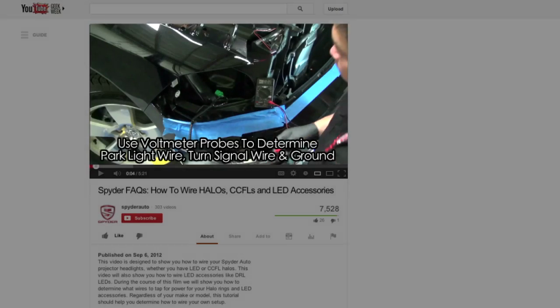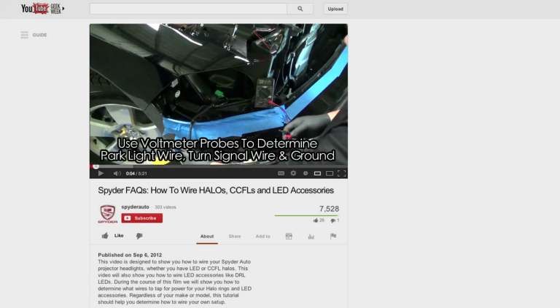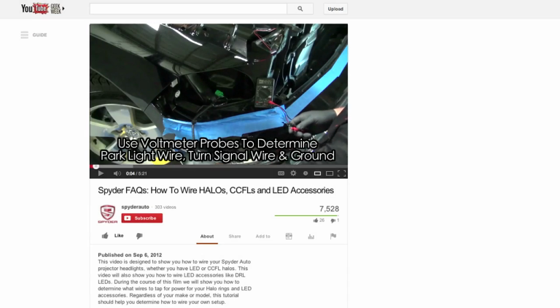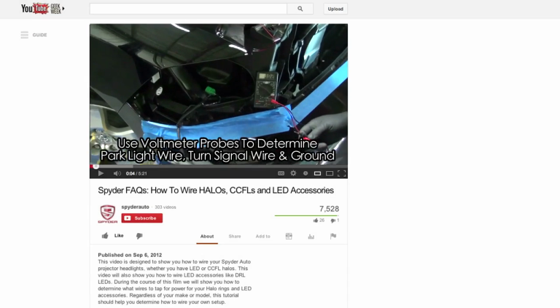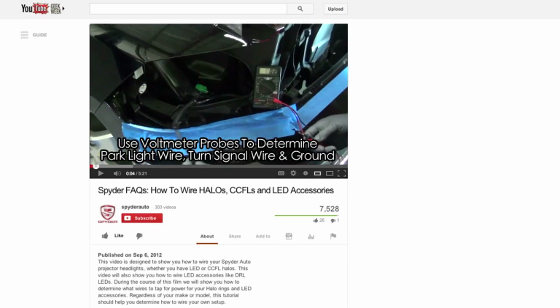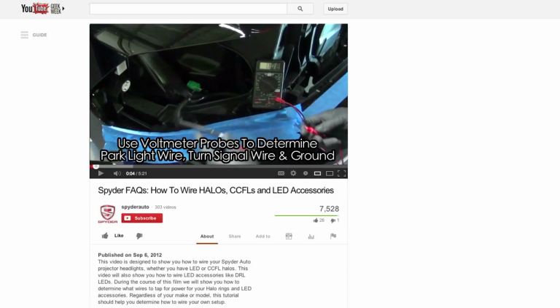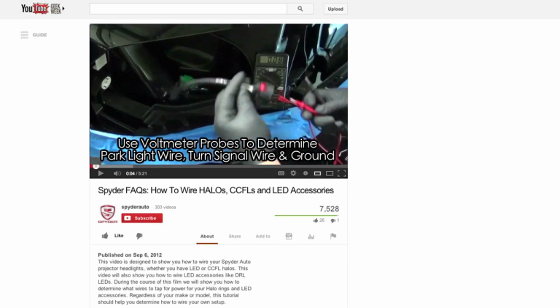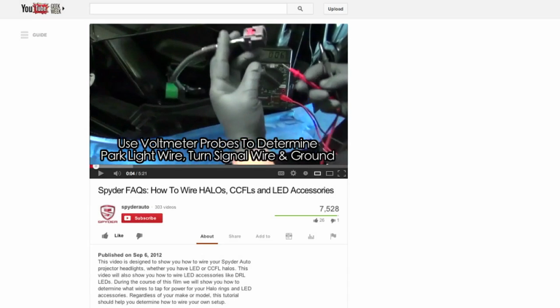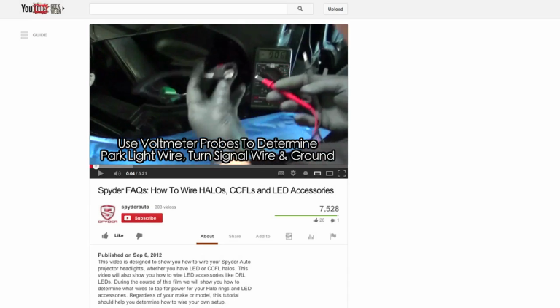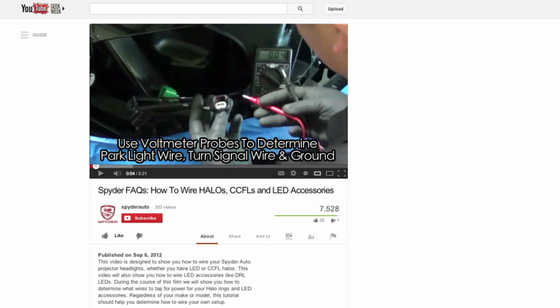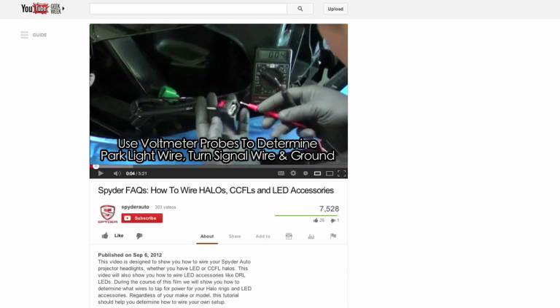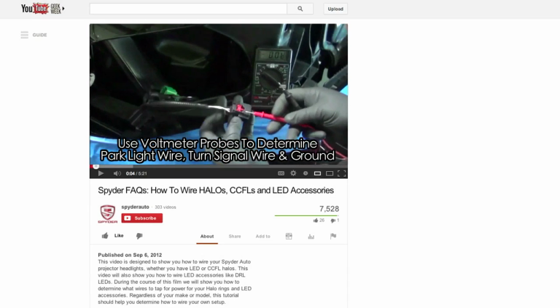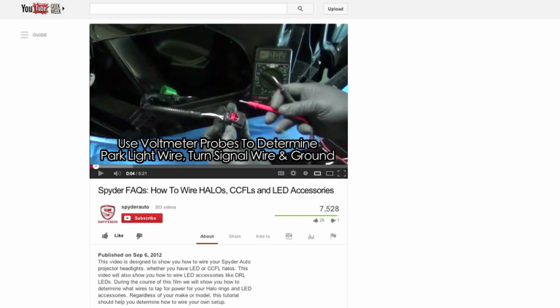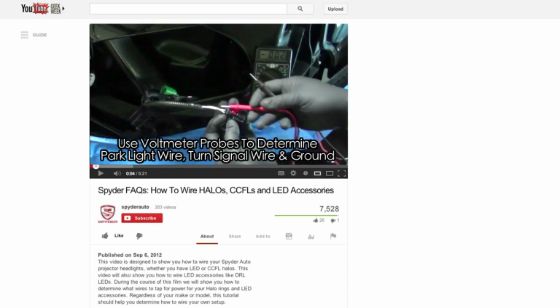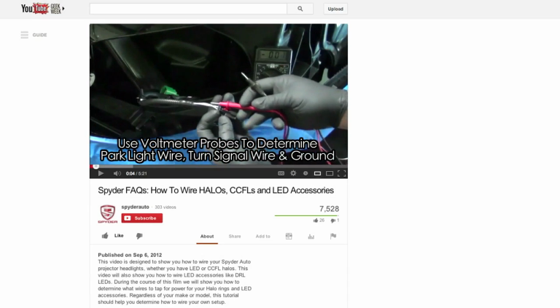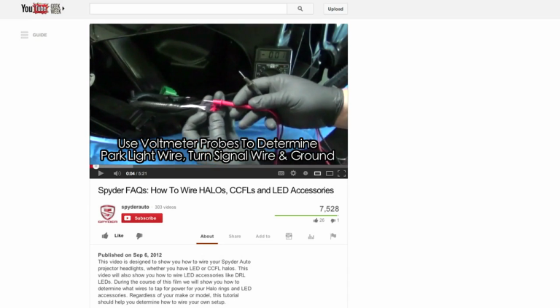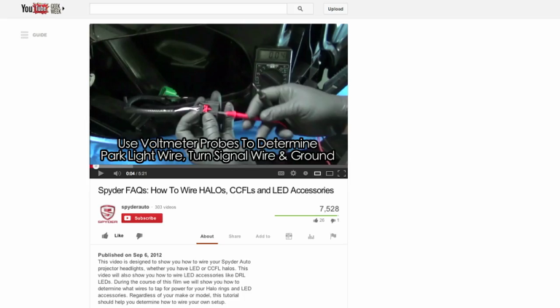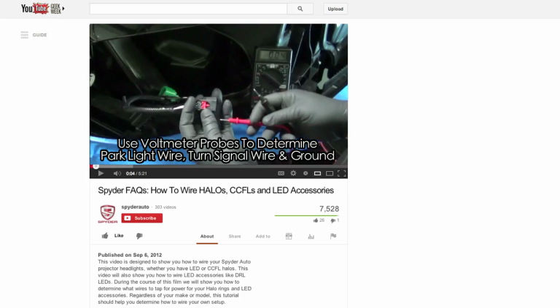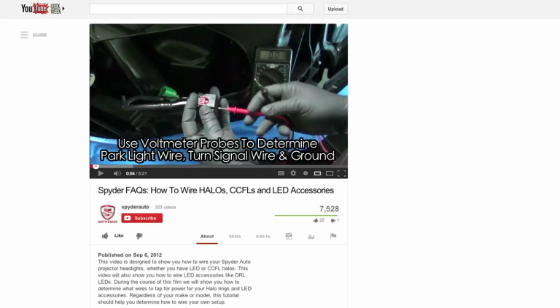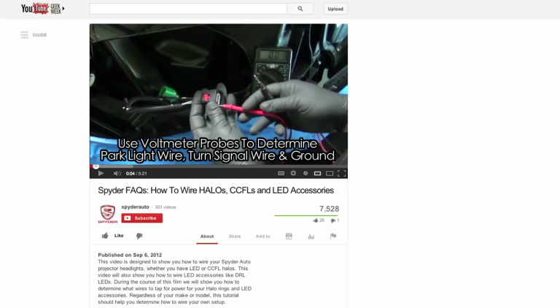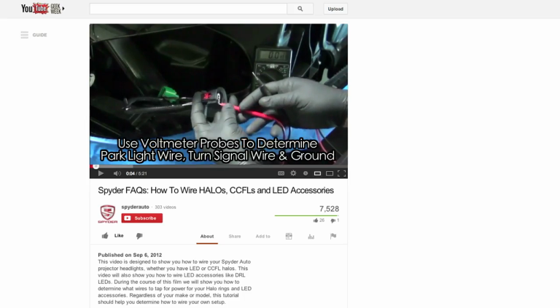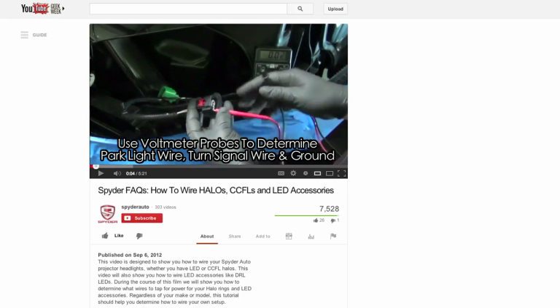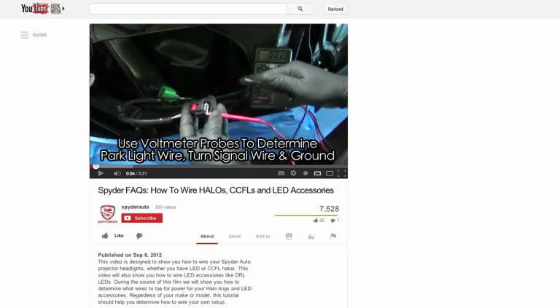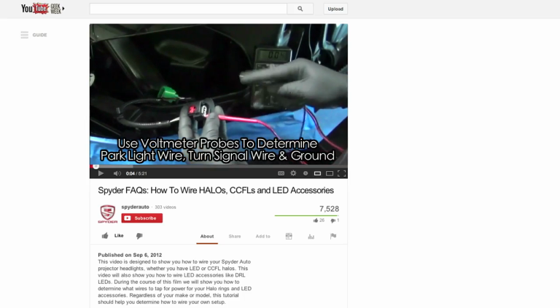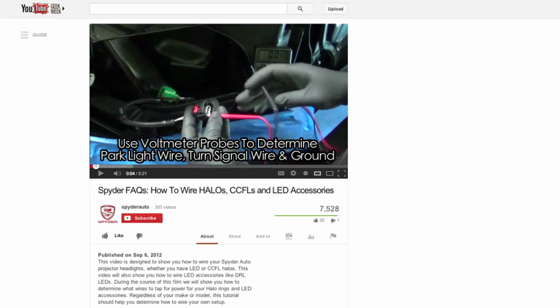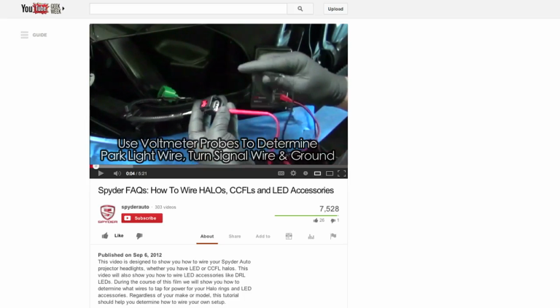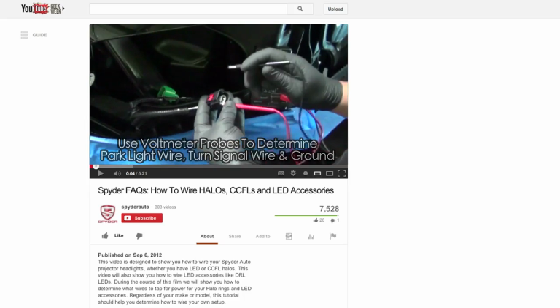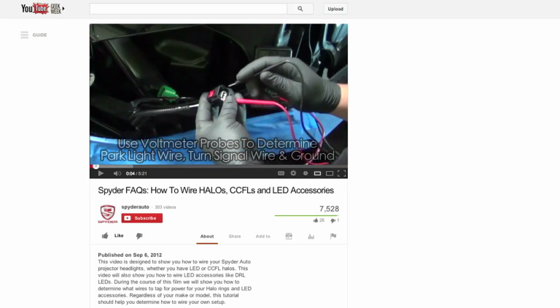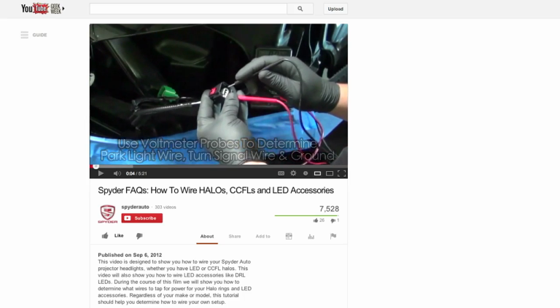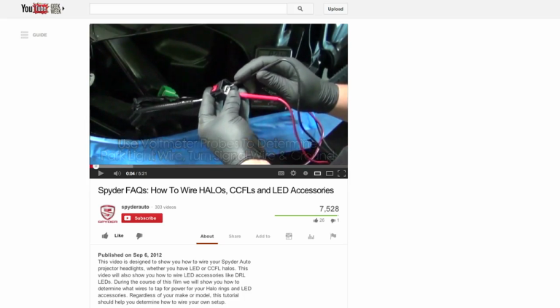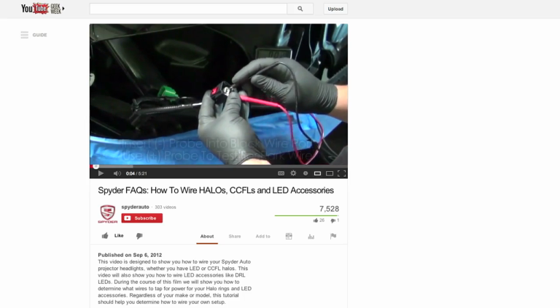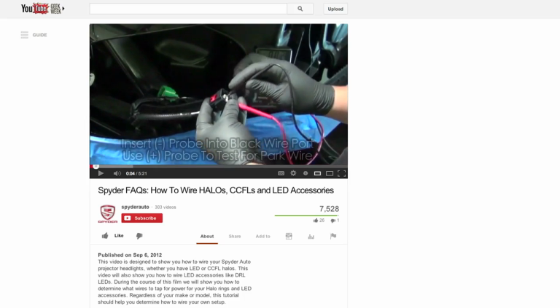For information on wiring the halos and more, visit the FAQs playlist on the Spyder Auto YouTube channel.